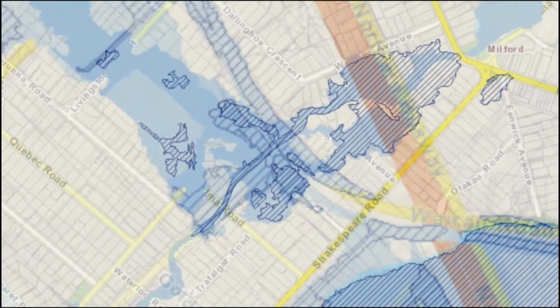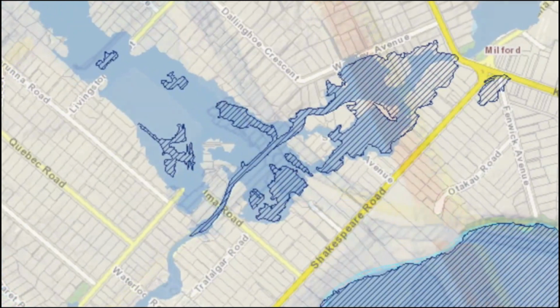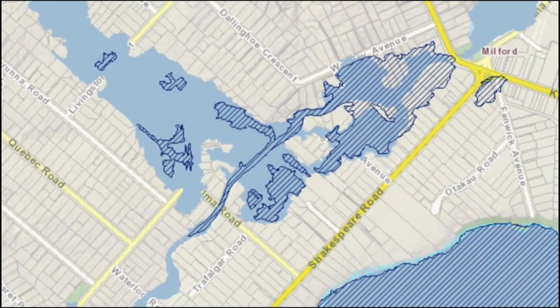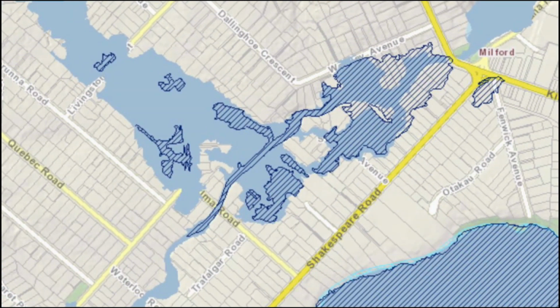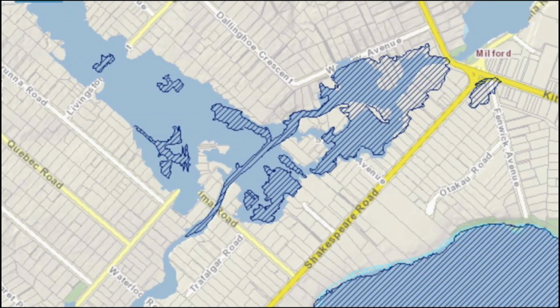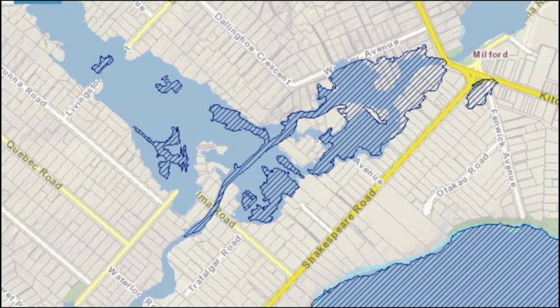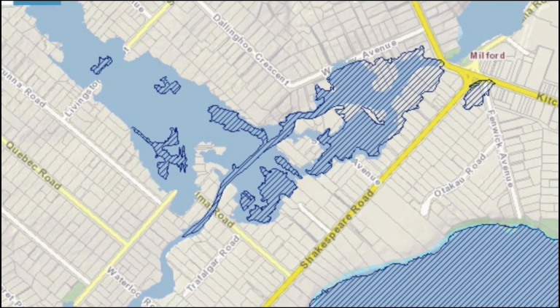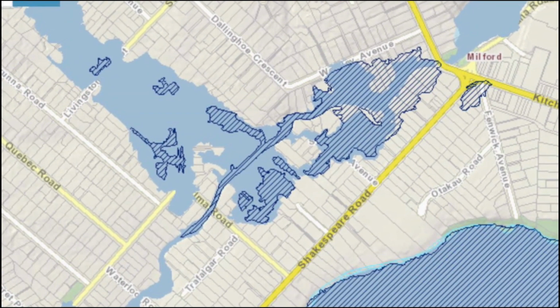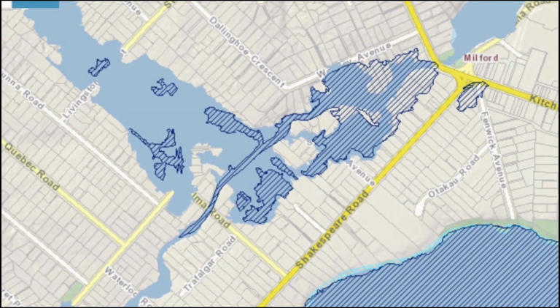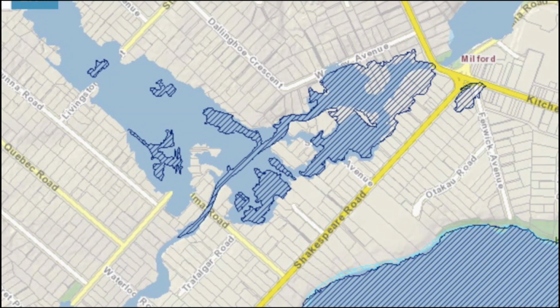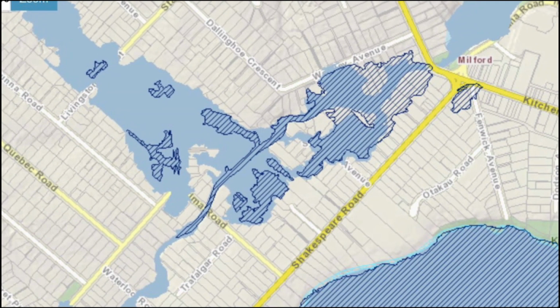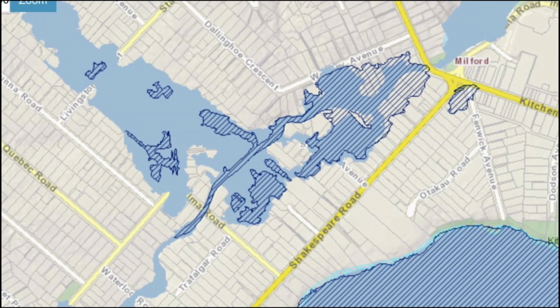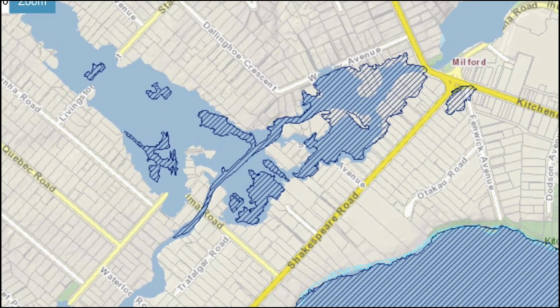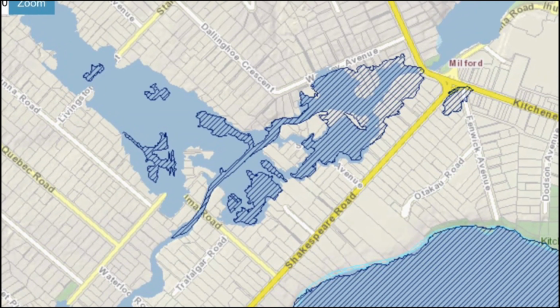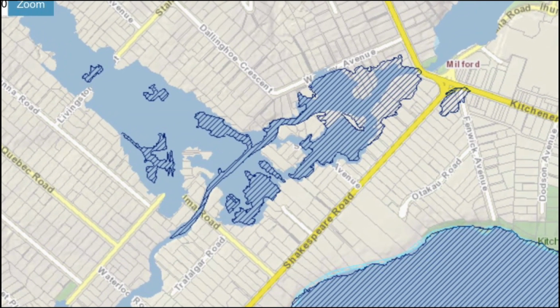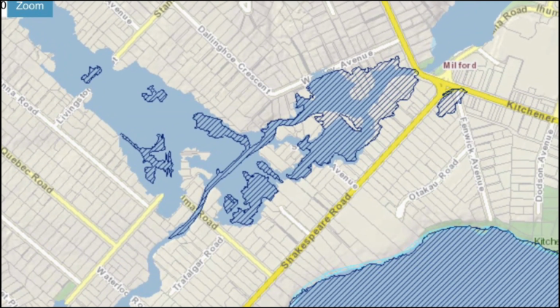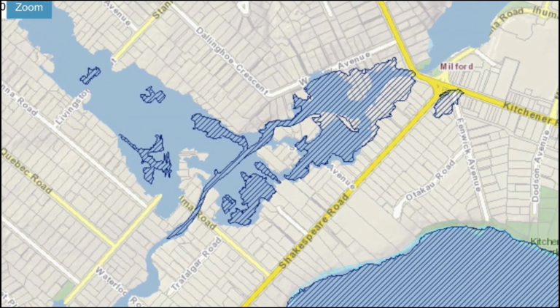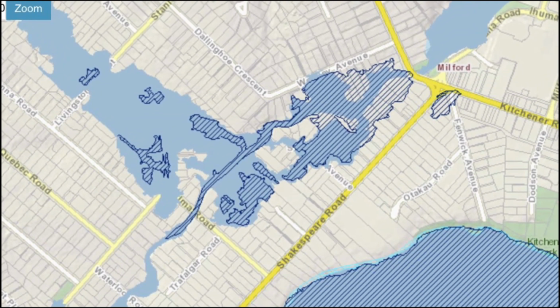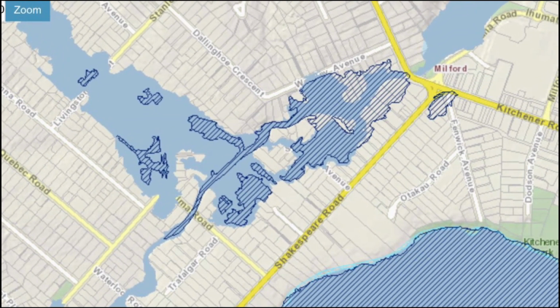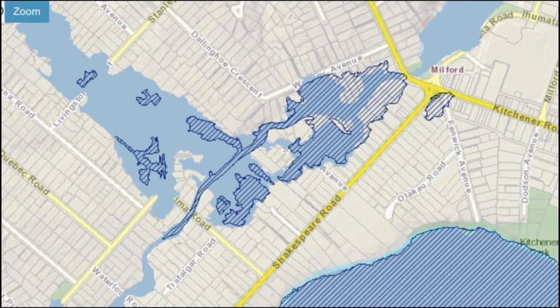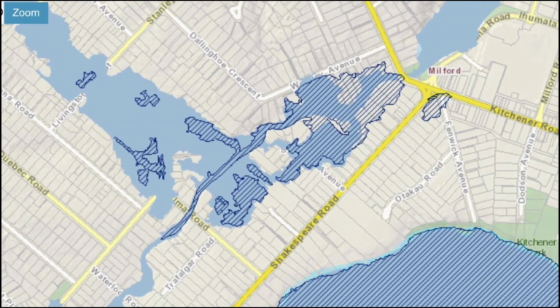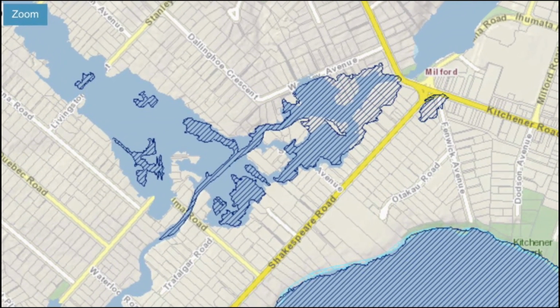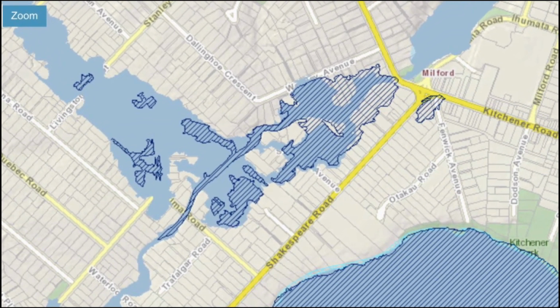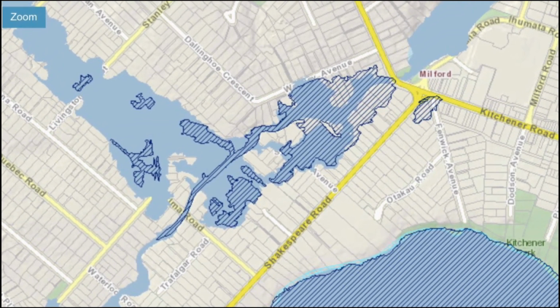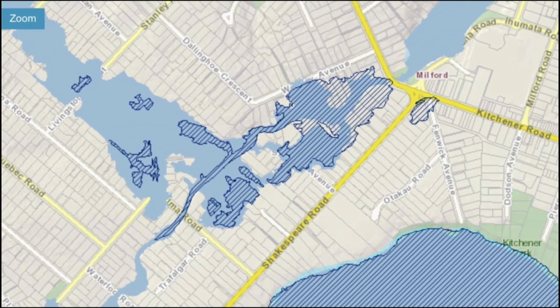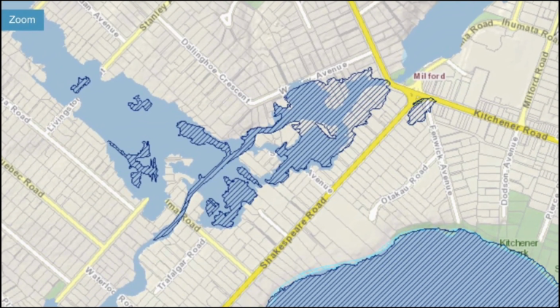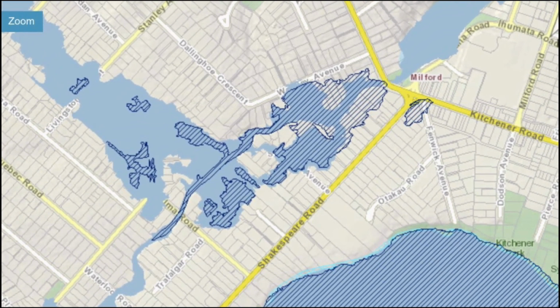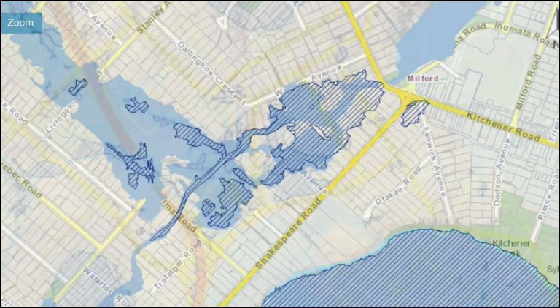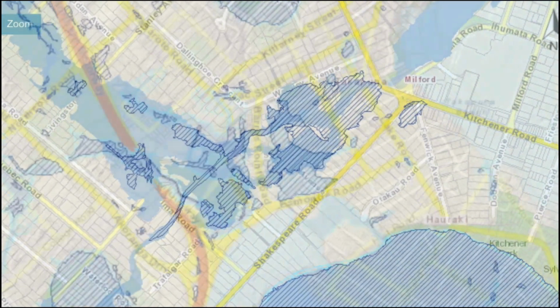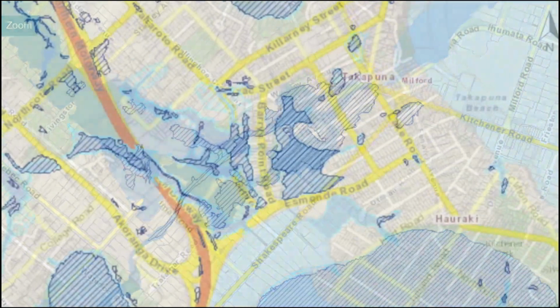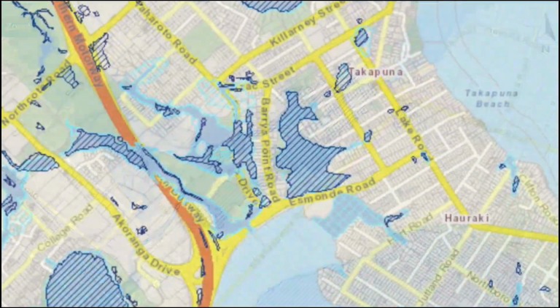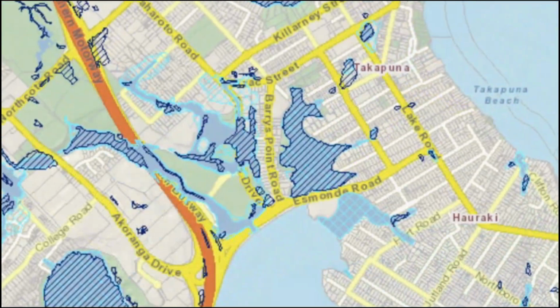The flooding areas at Milford, as well as the area of the Northern Busway at Akaranga Station, were also clearly shown.